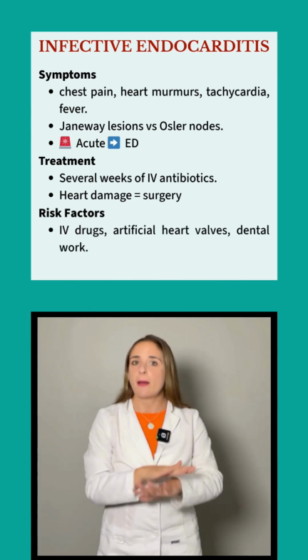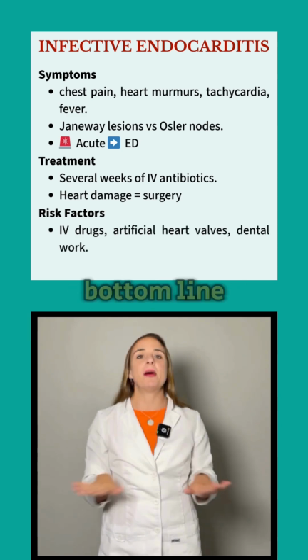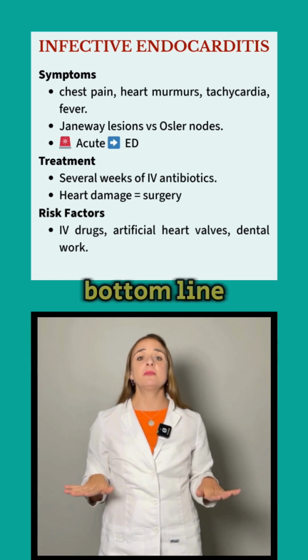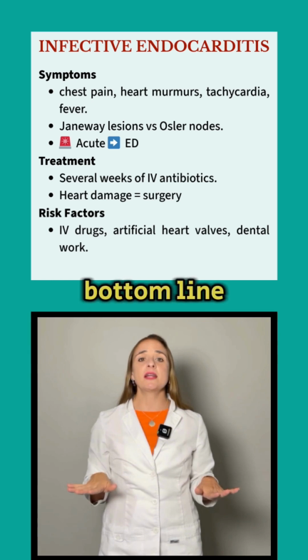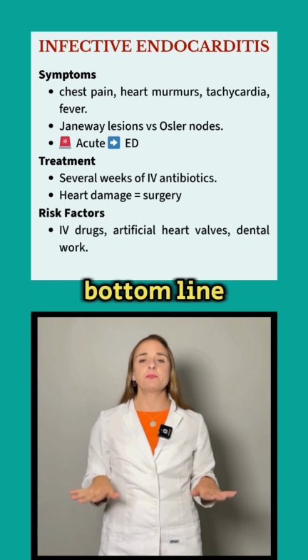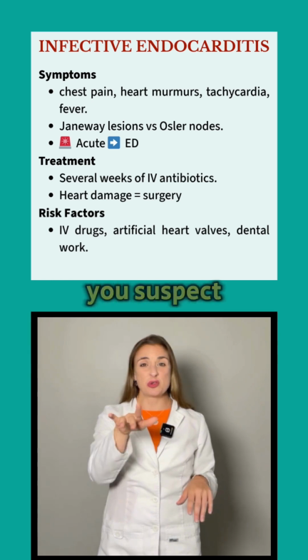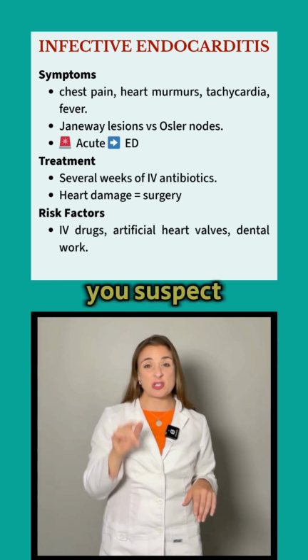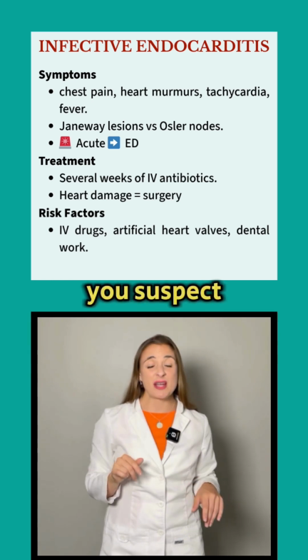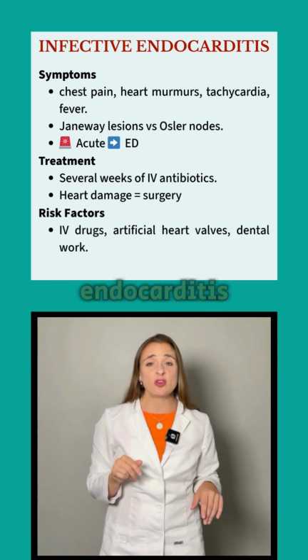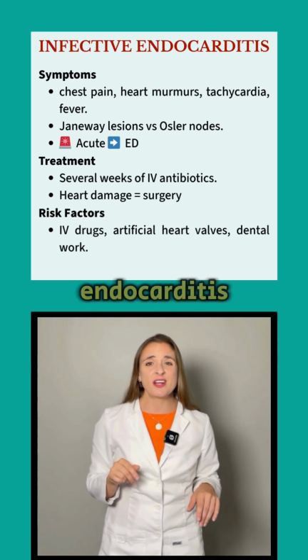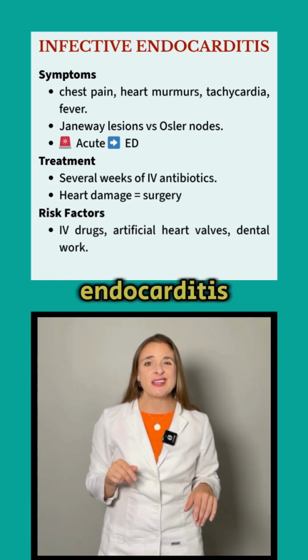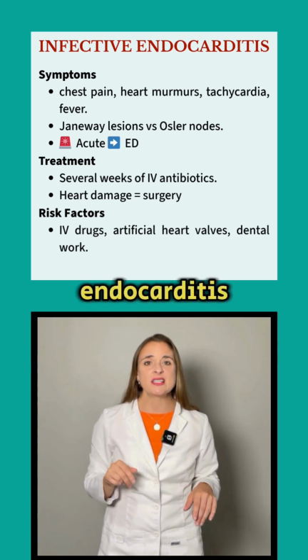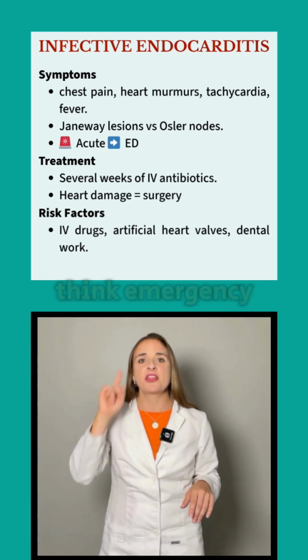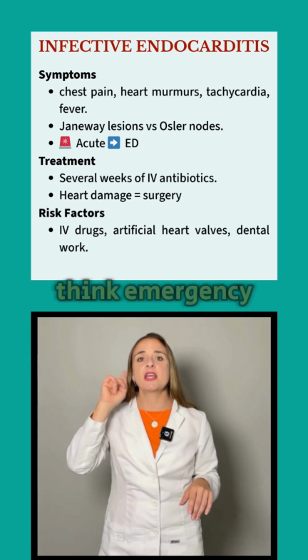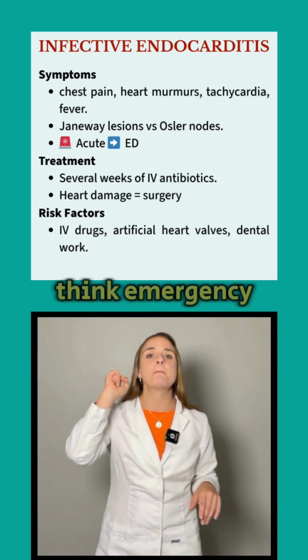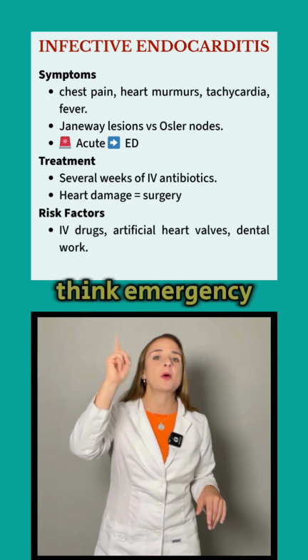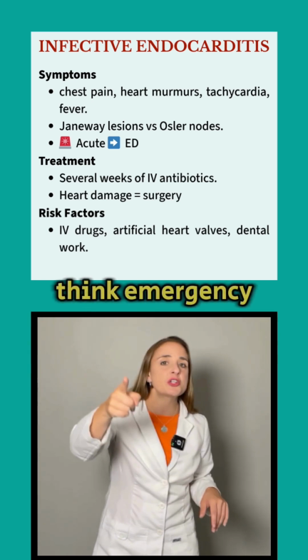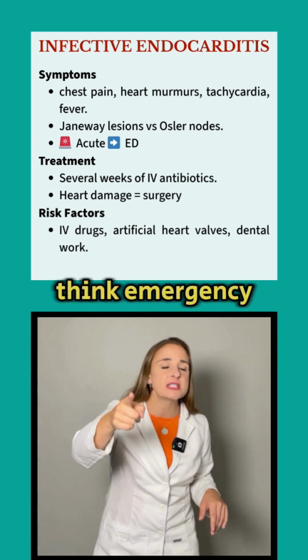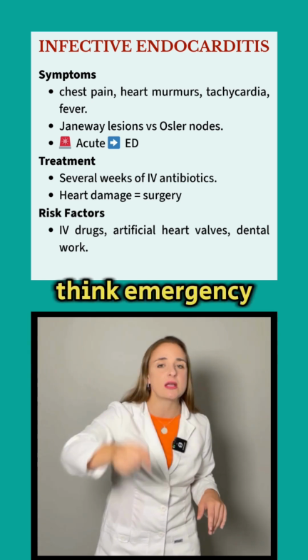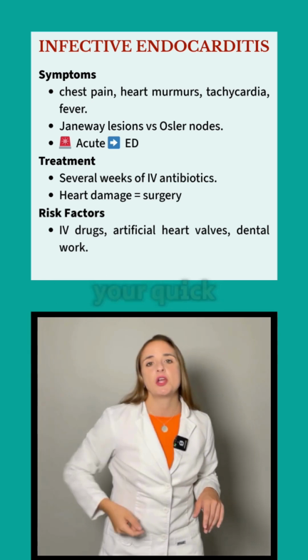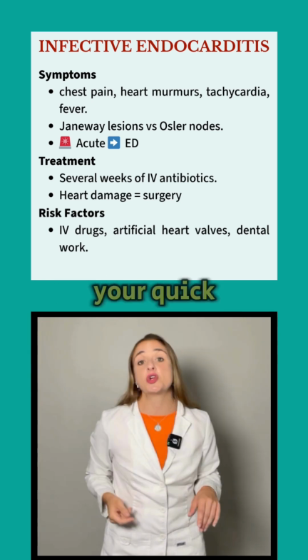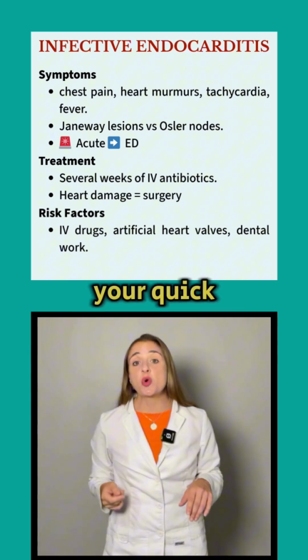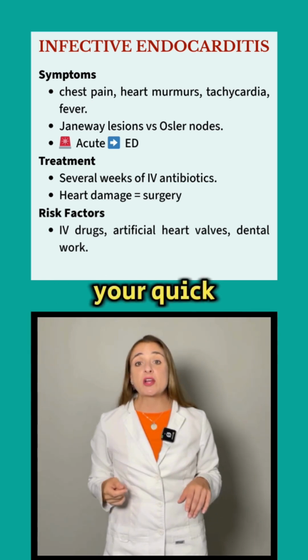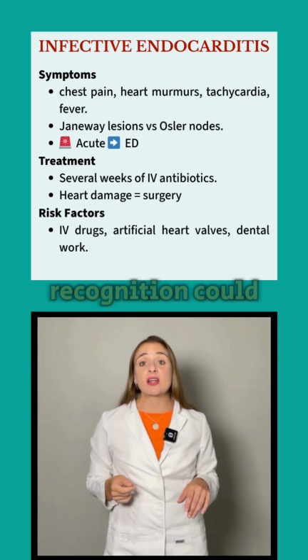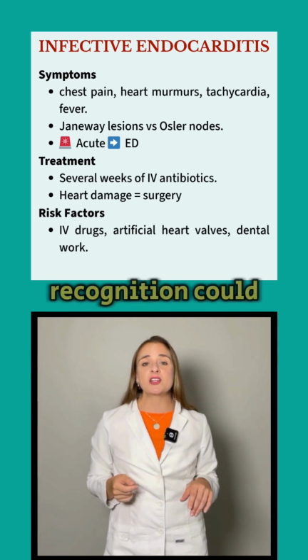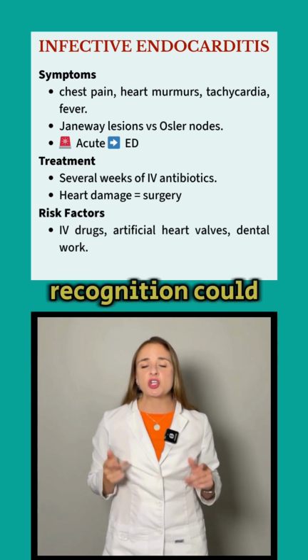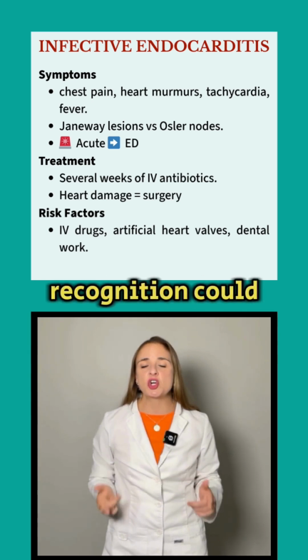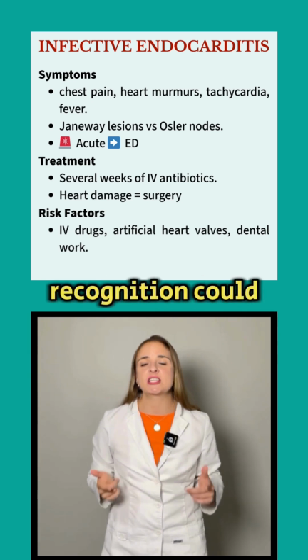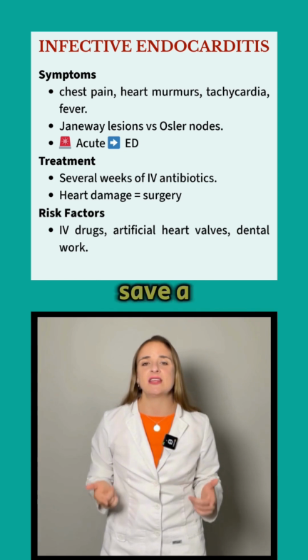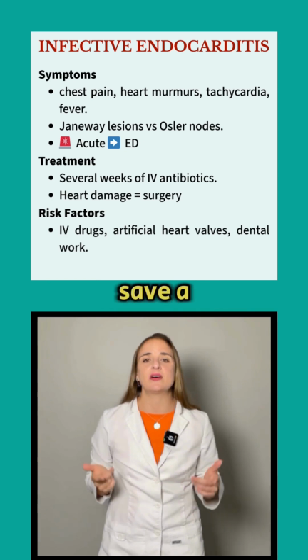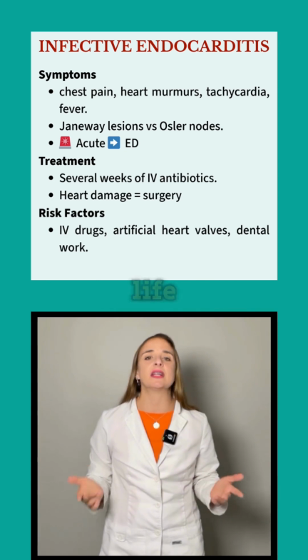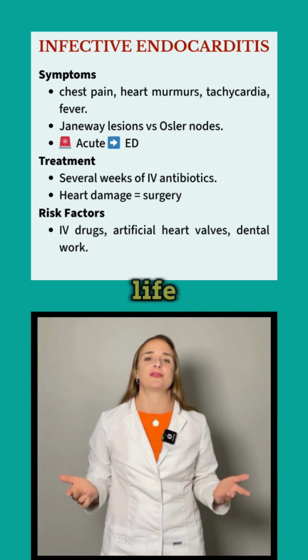Bottom line — if you suspect endocarditis, think emergency. Your quick recognition could save a life.